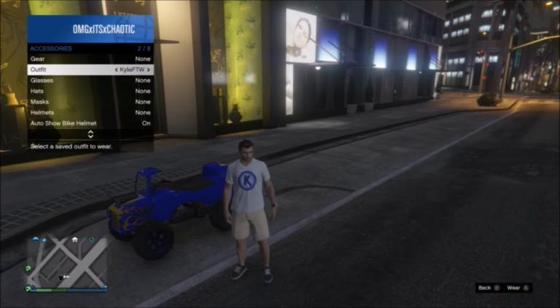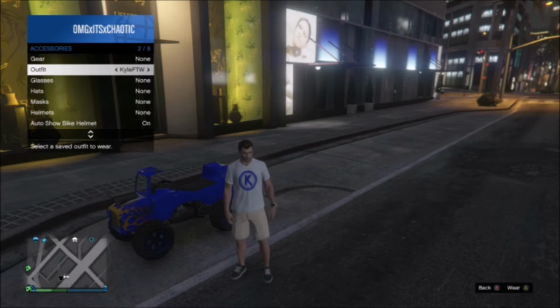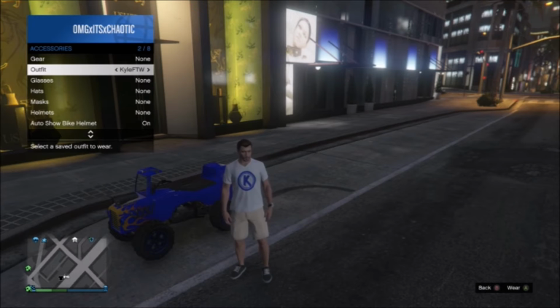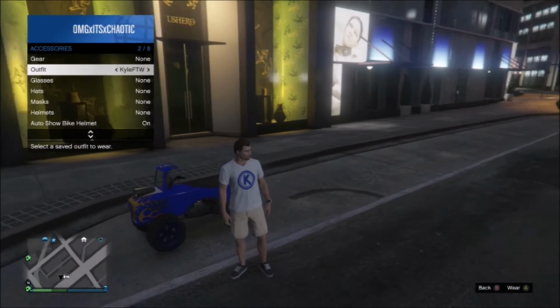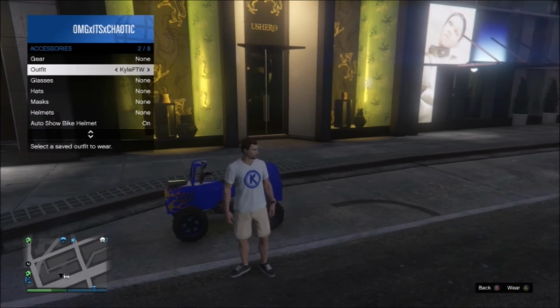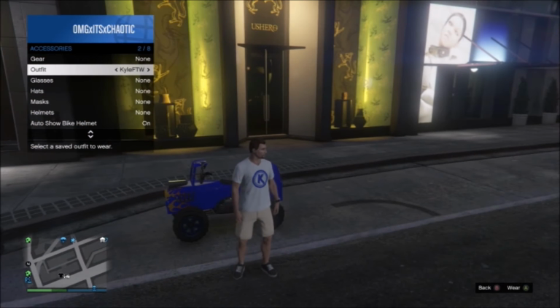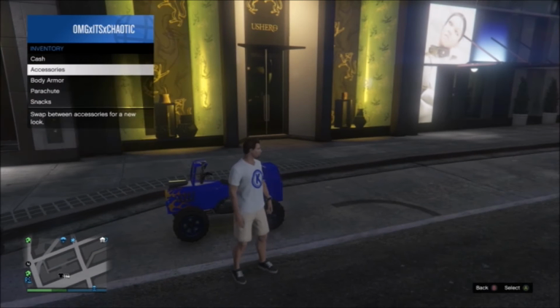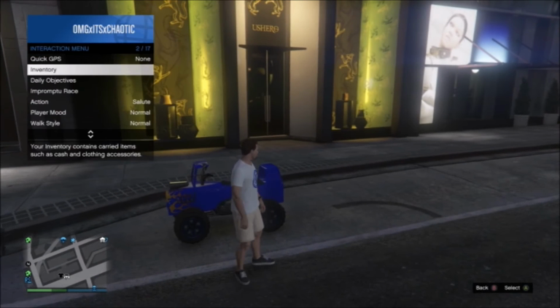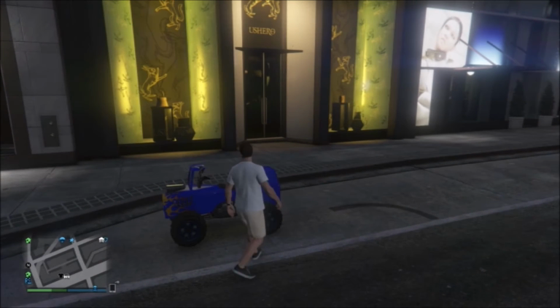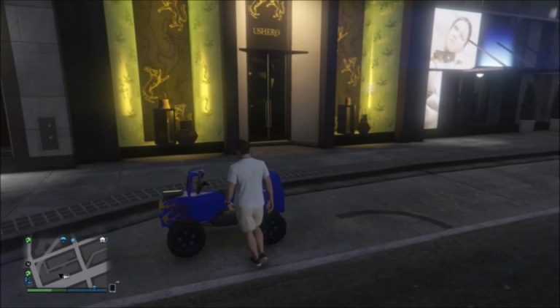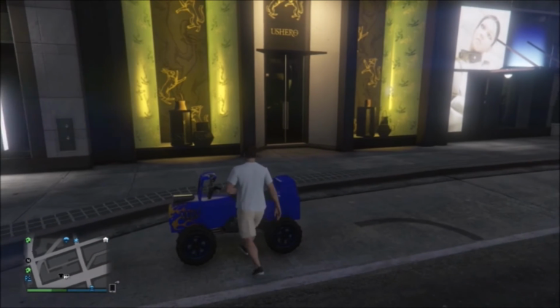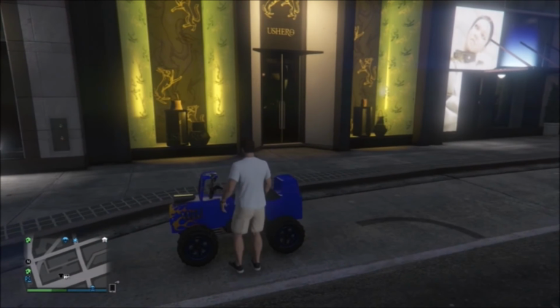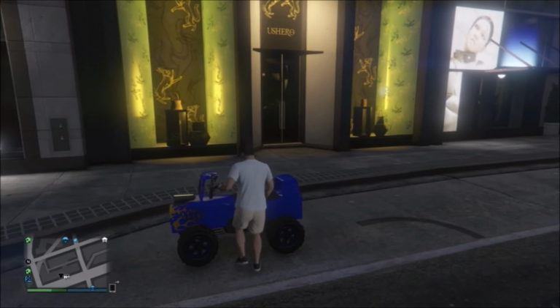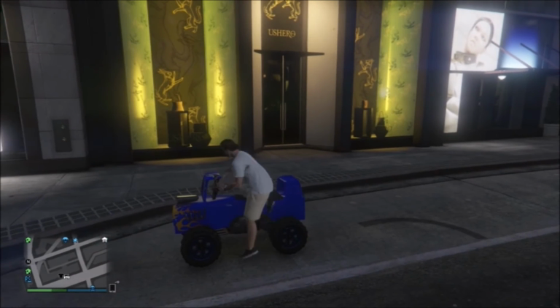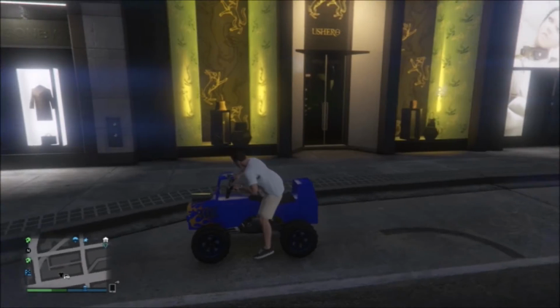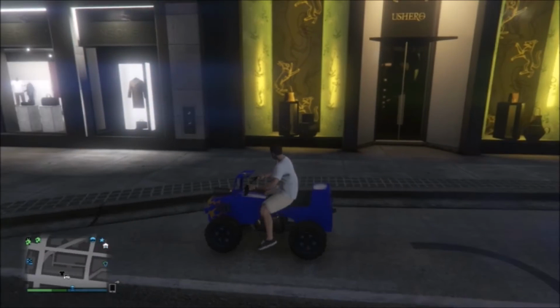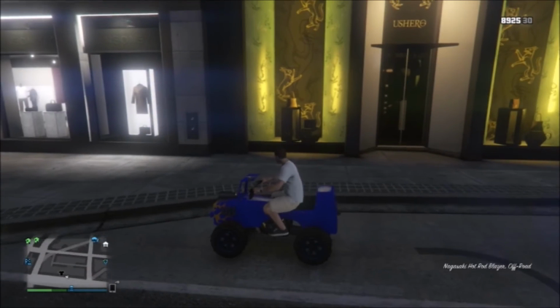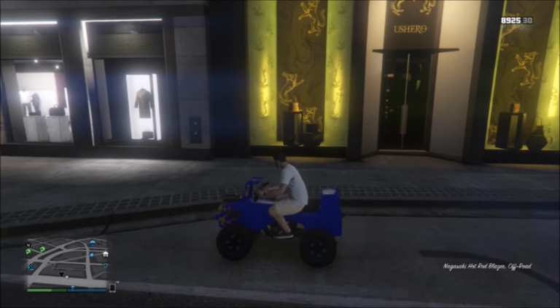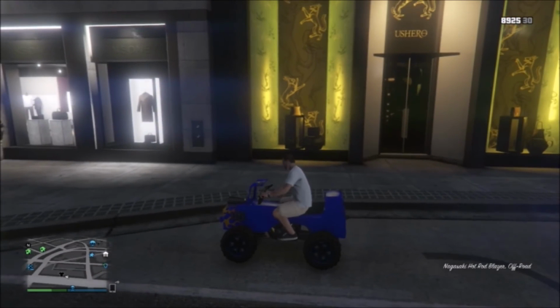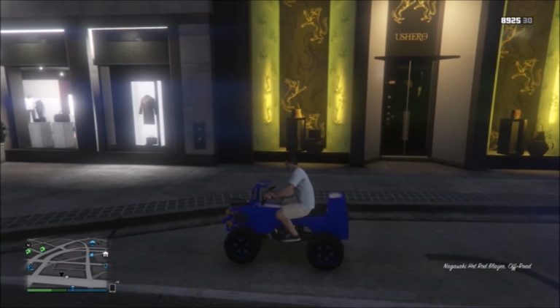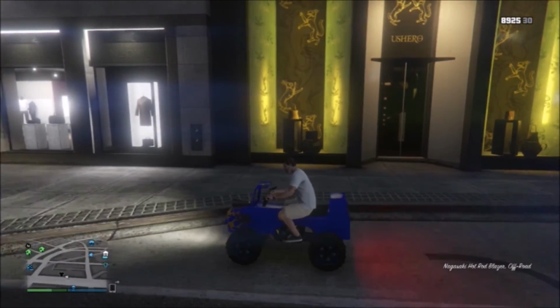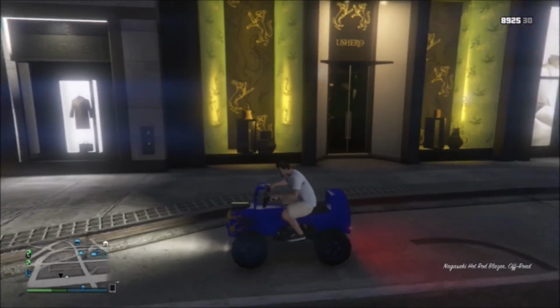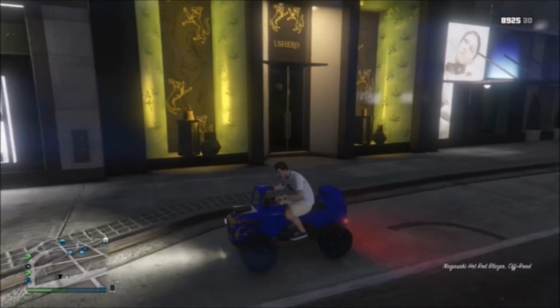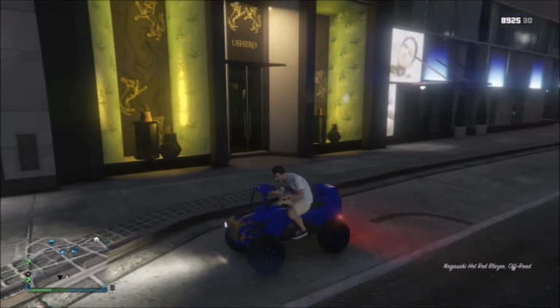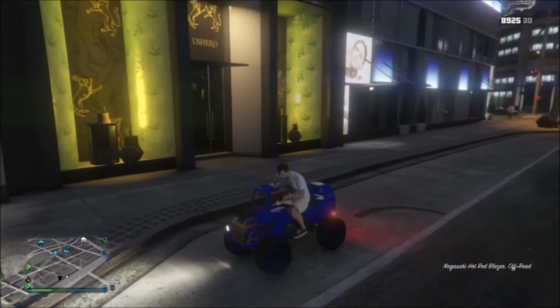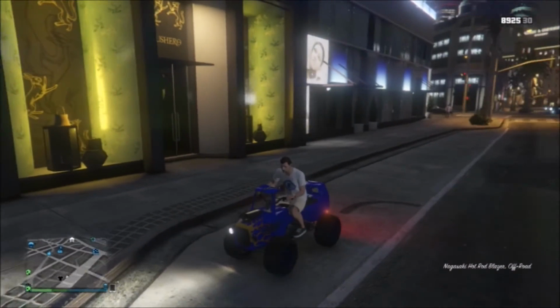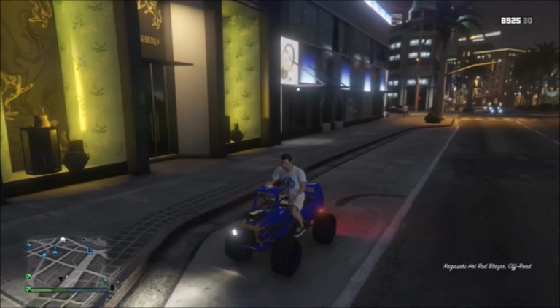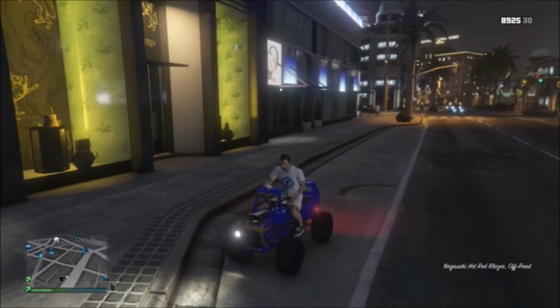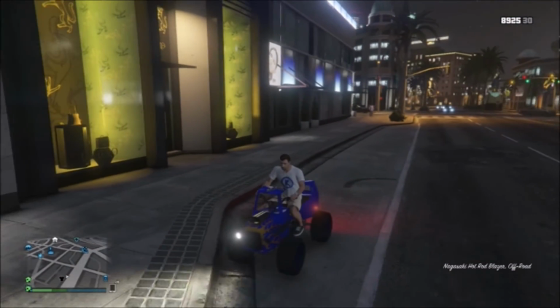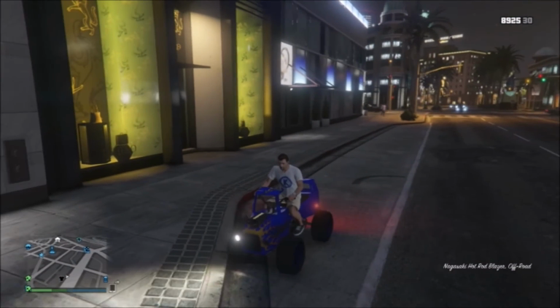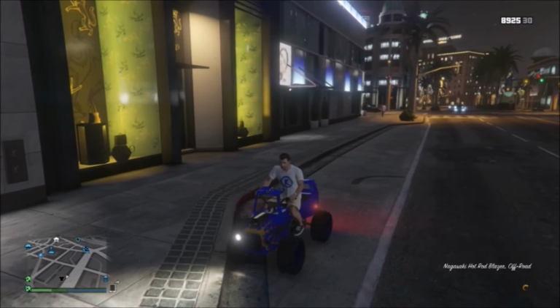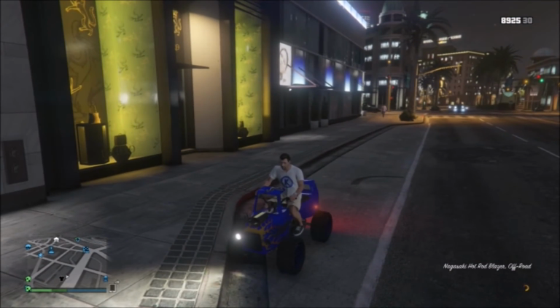Then change your outfit to whichever you want, like I am doing right here. Then get on your quad and just let it put on the helmet.